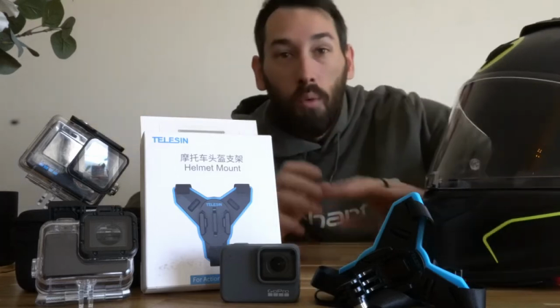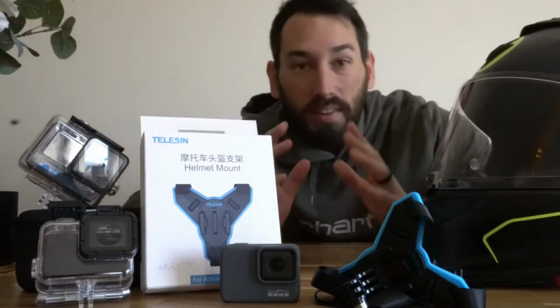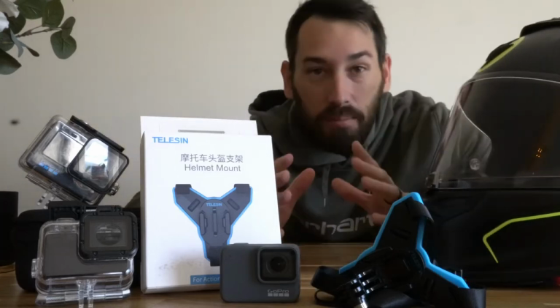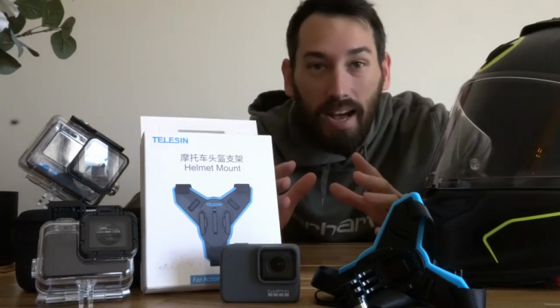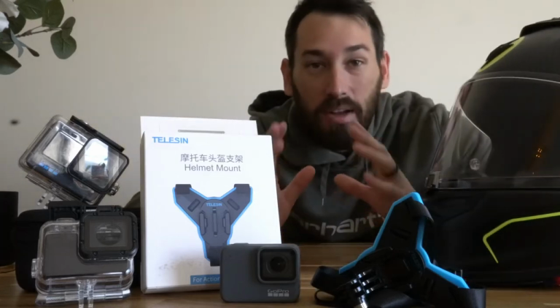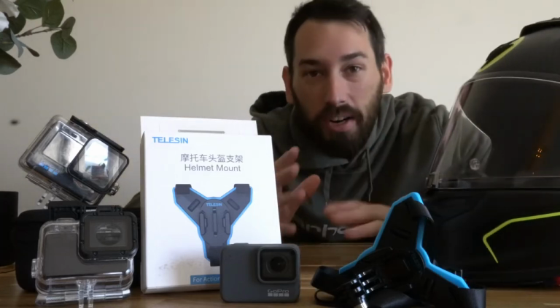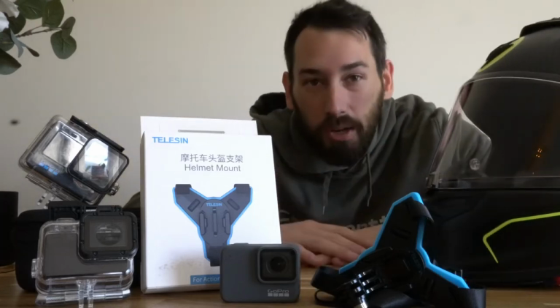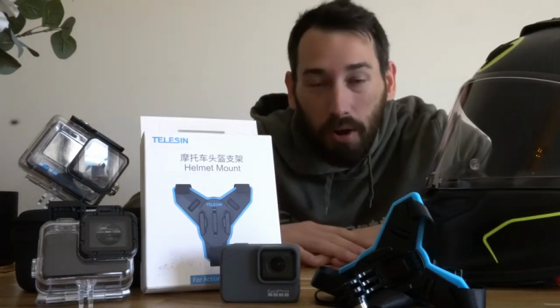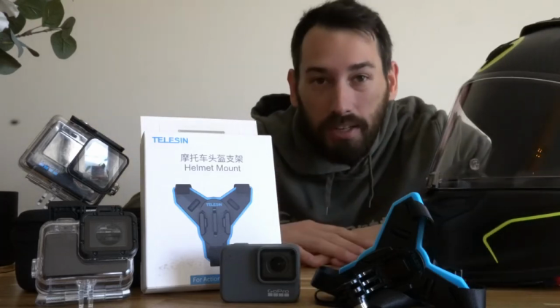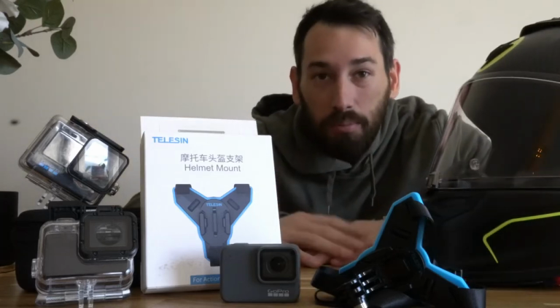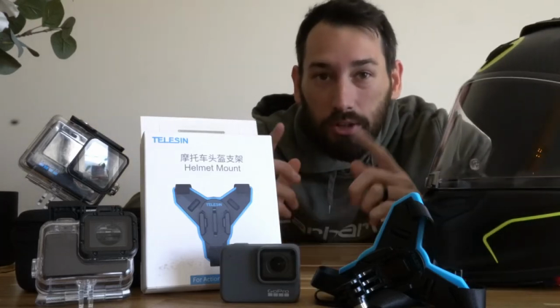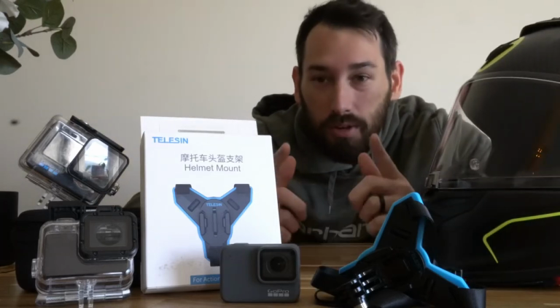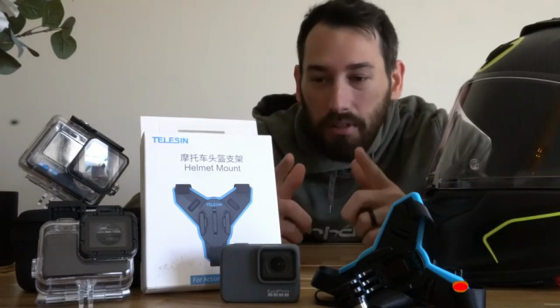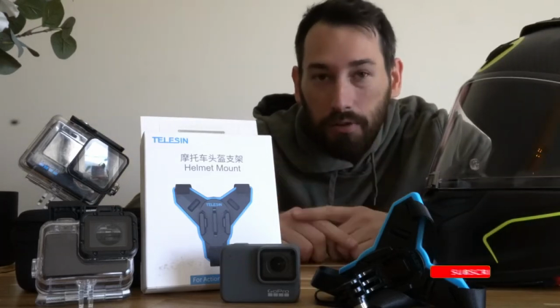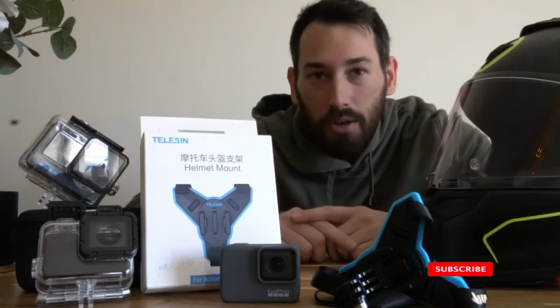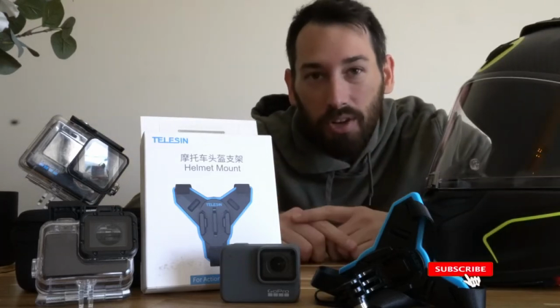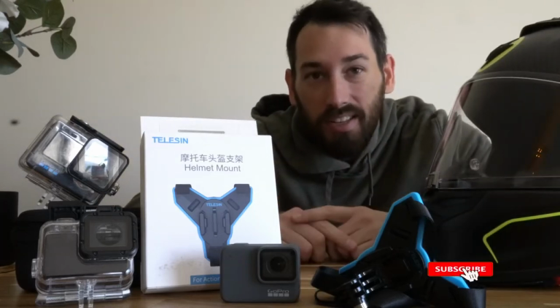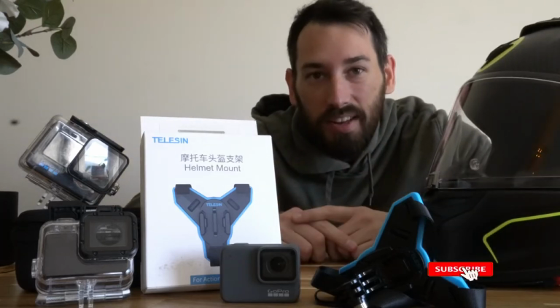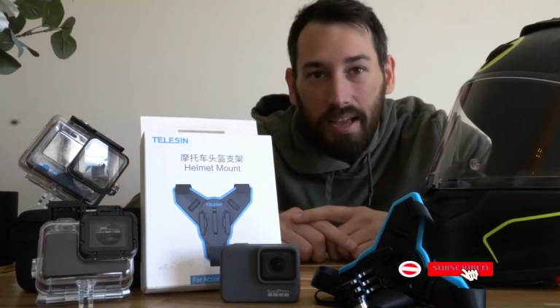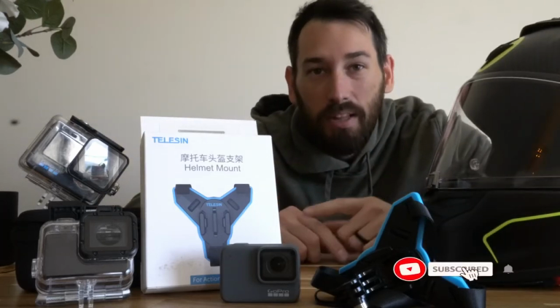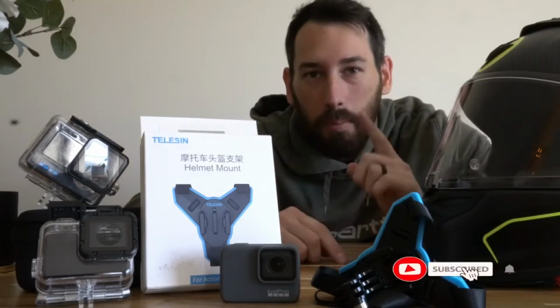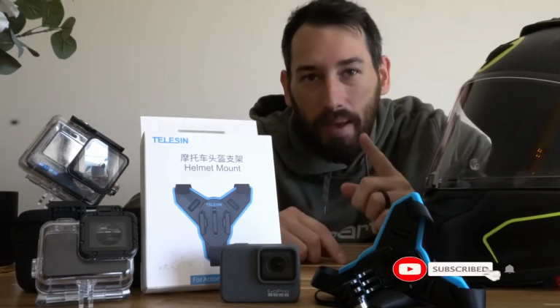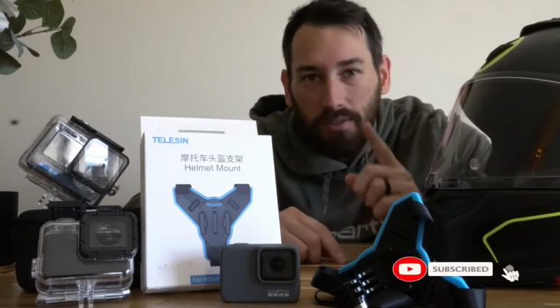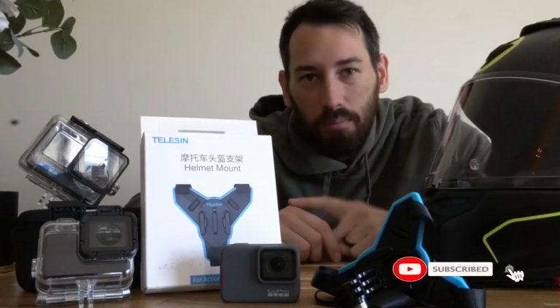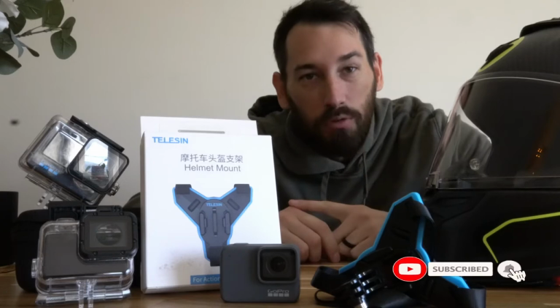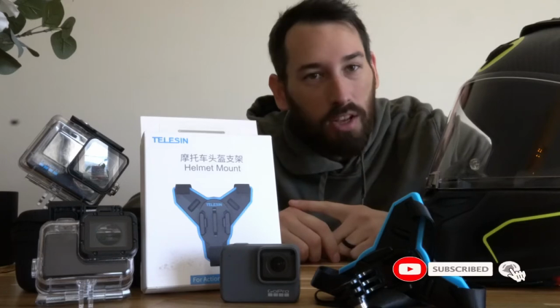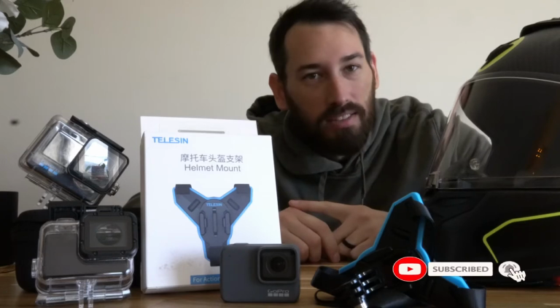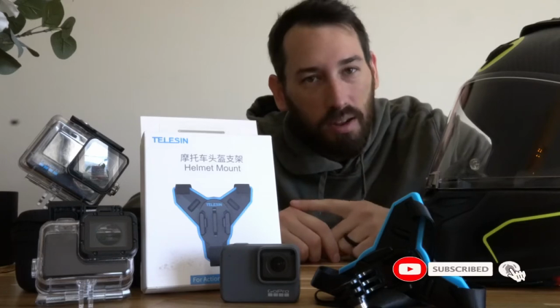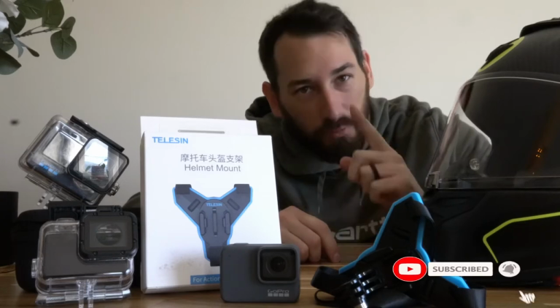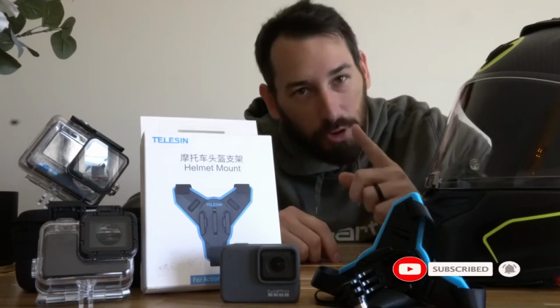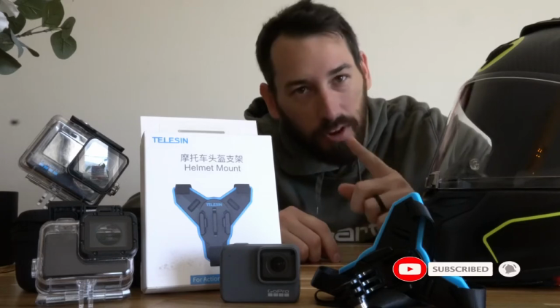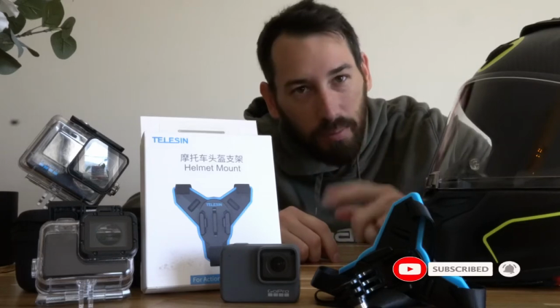What's up guys, American Abroad here bringing you another video talking today about the best moto vlogging setup for your helmet.